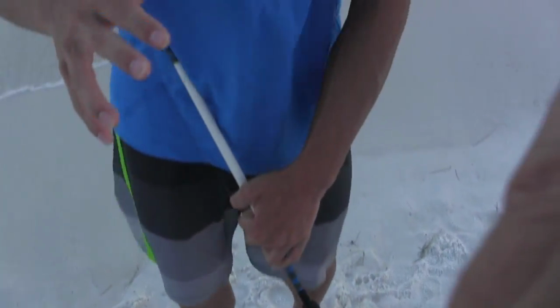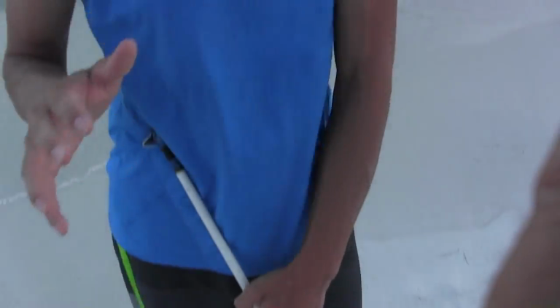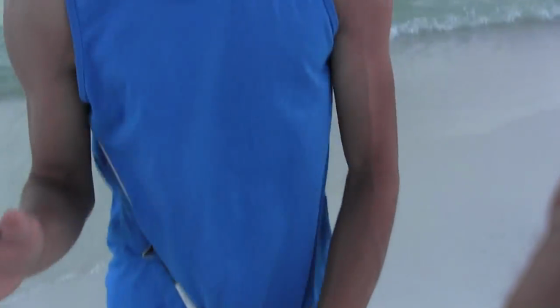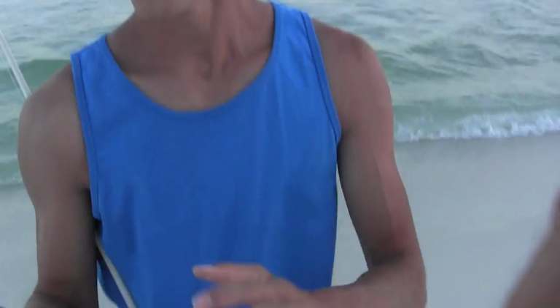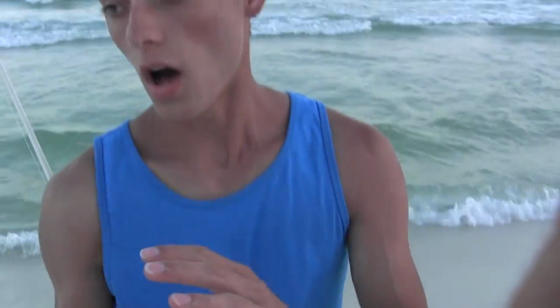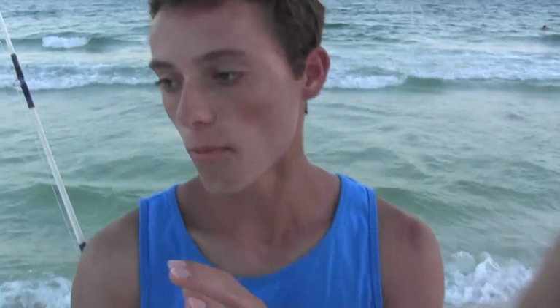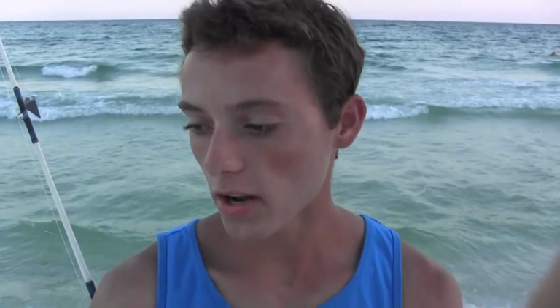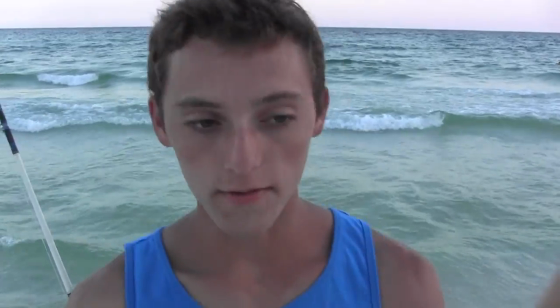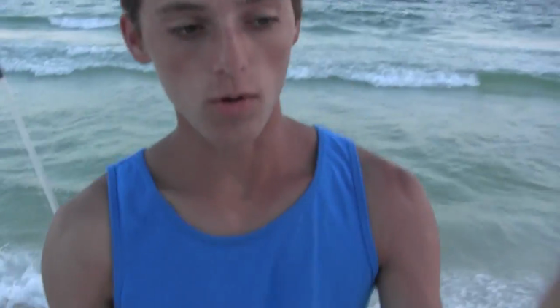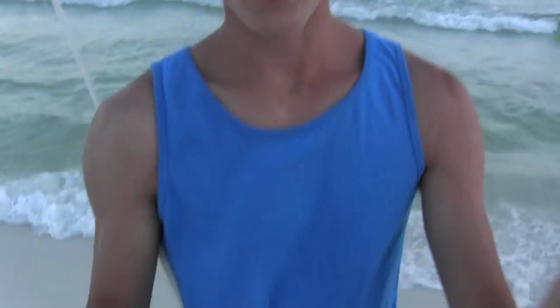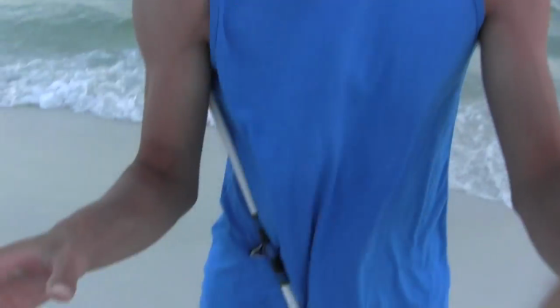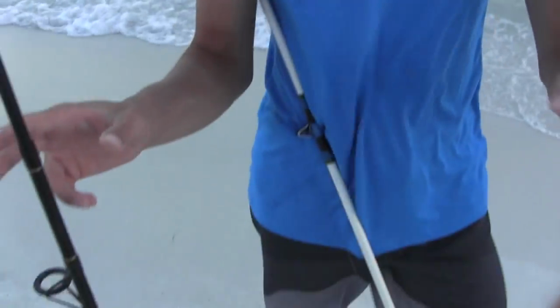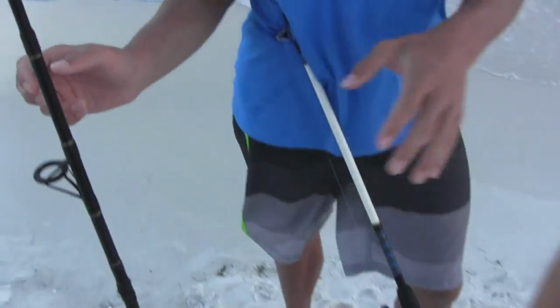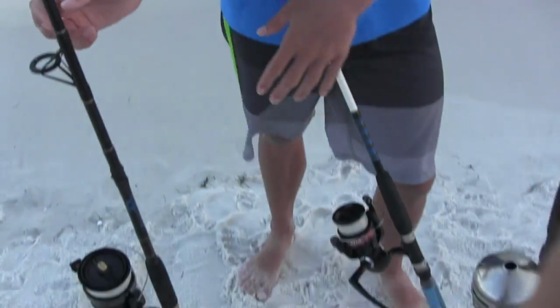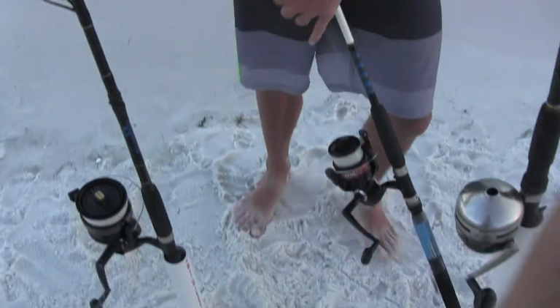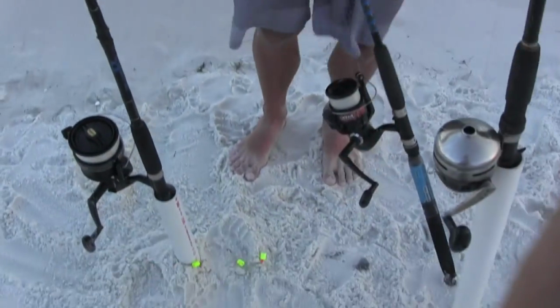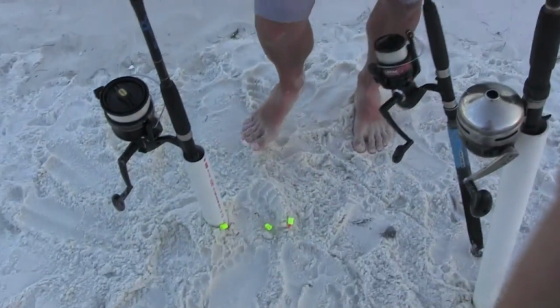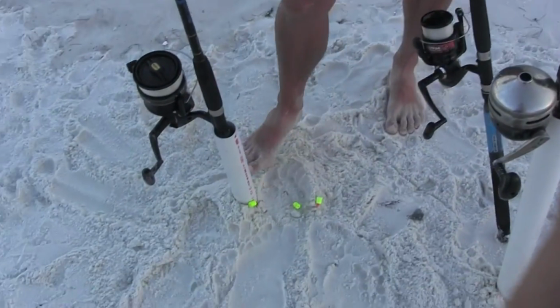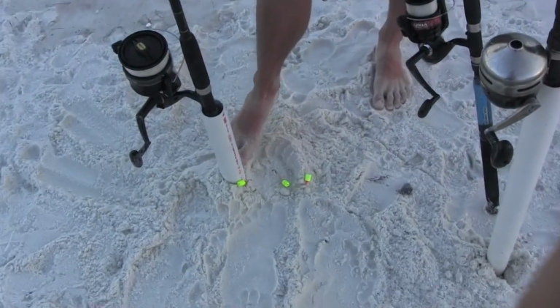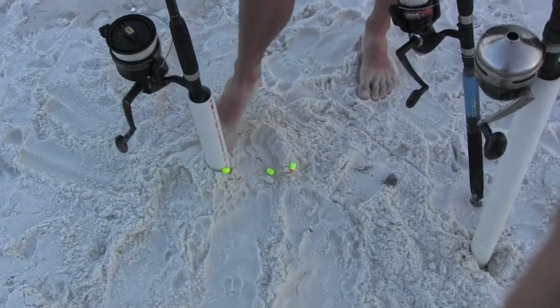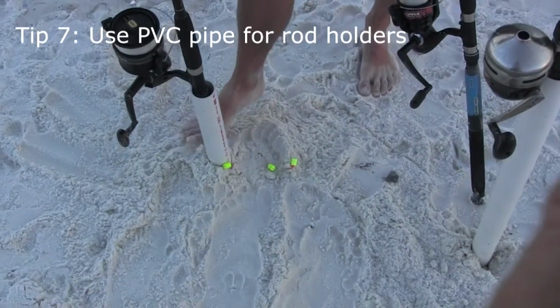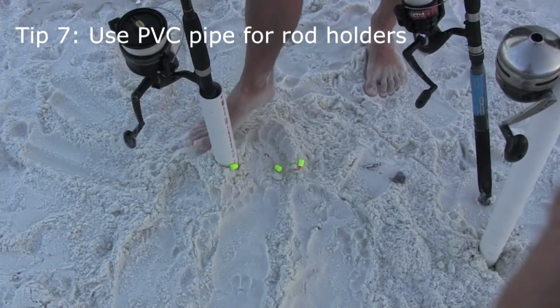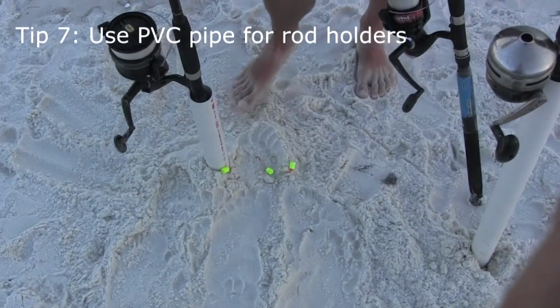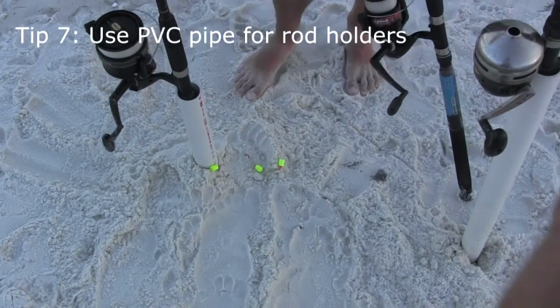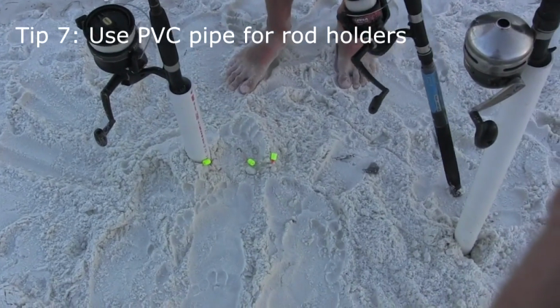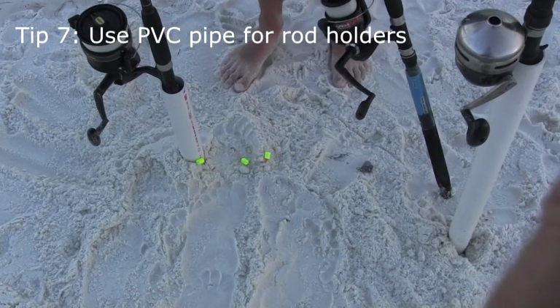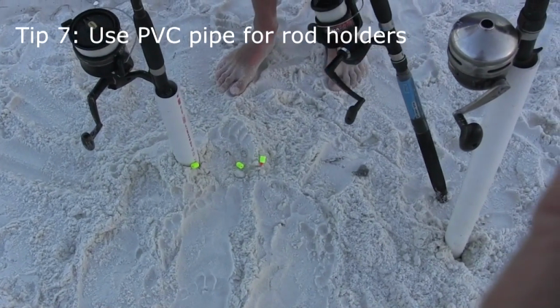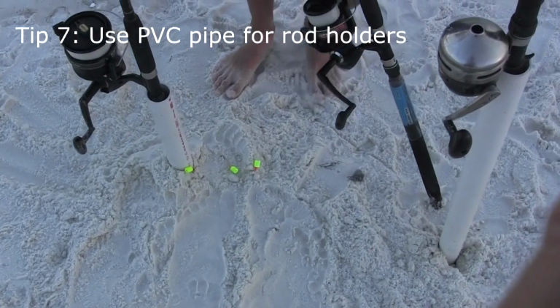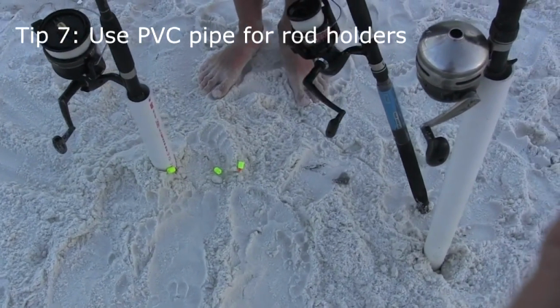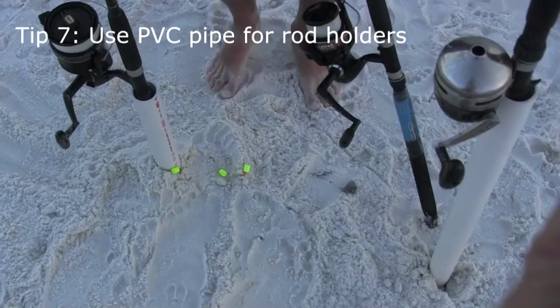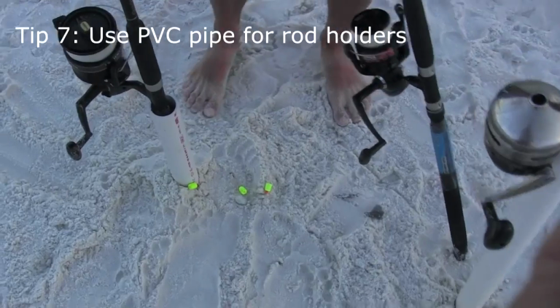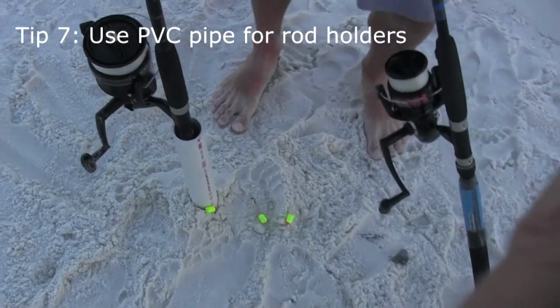Right here I have two other poles and just a little piece of pipe to keep them up as a rod holder.